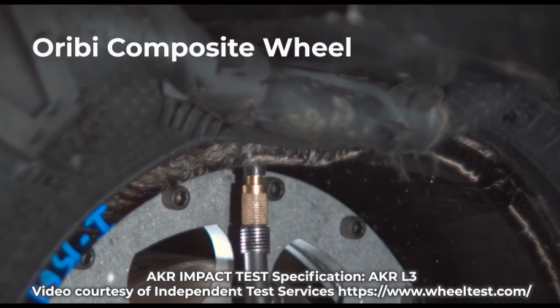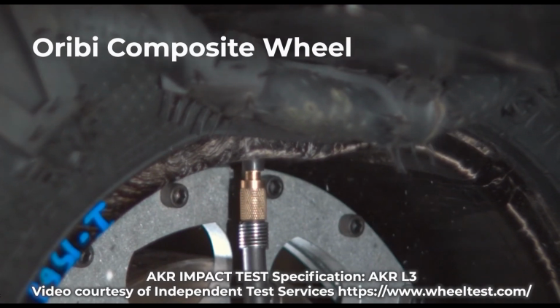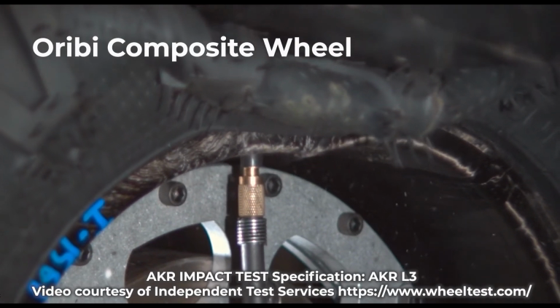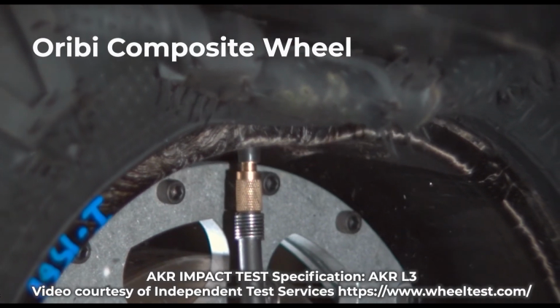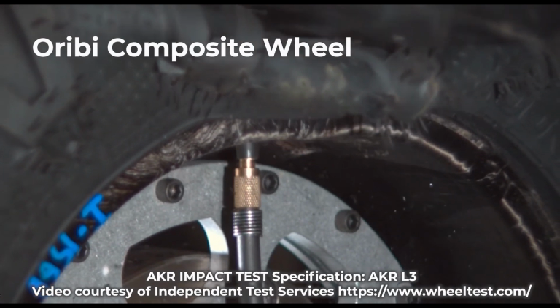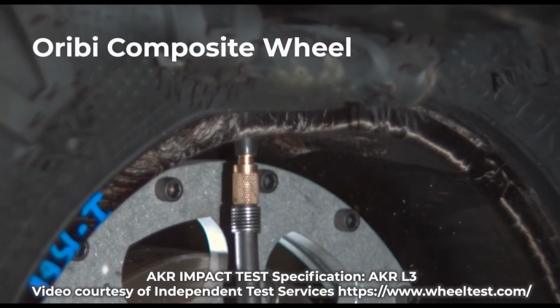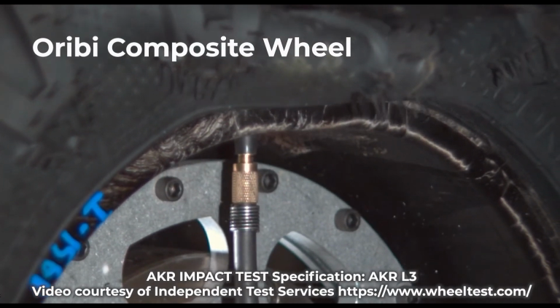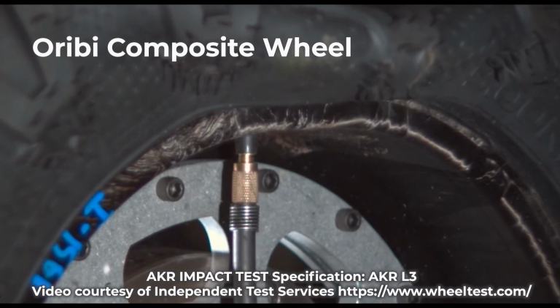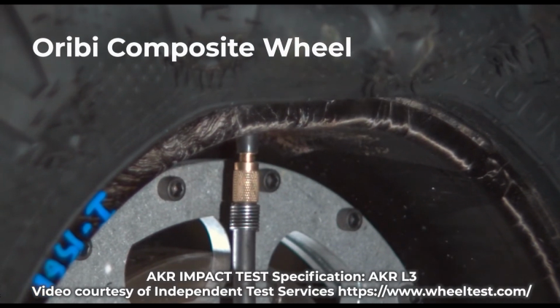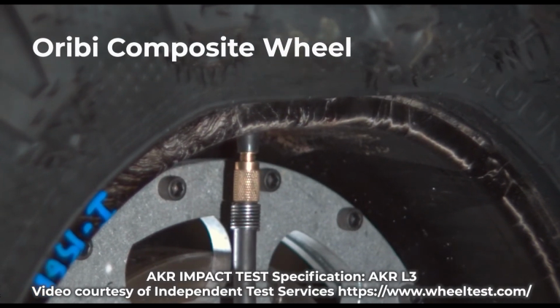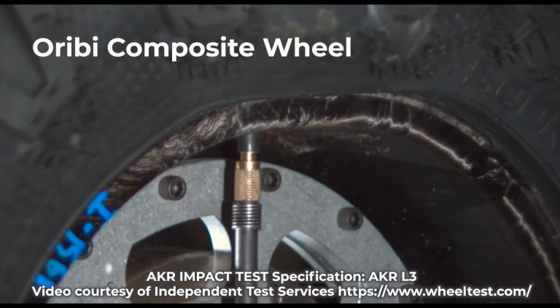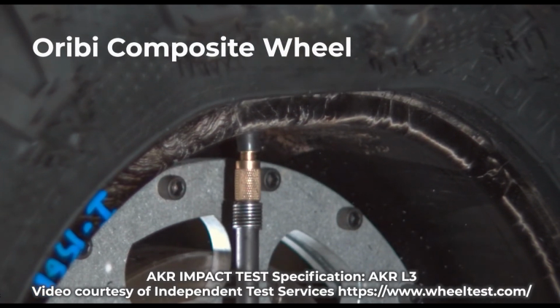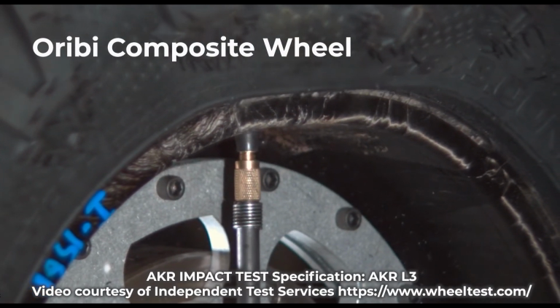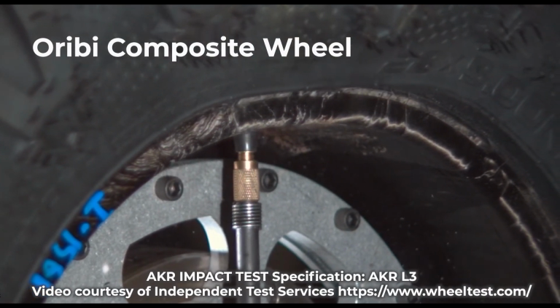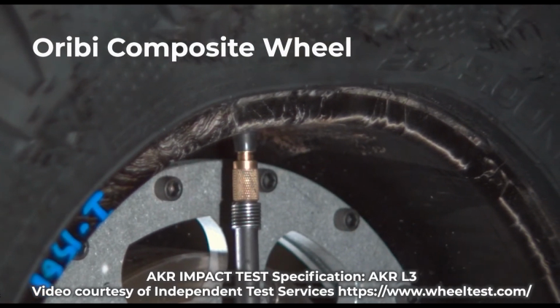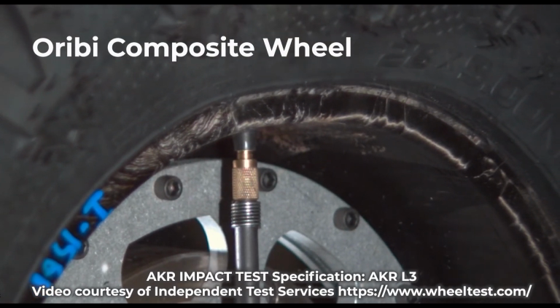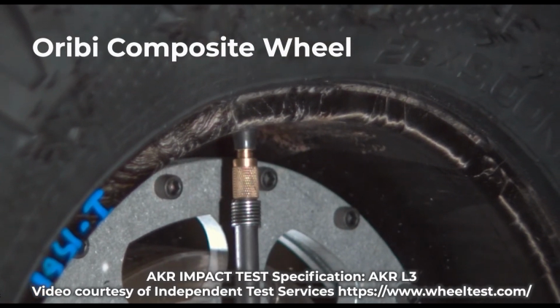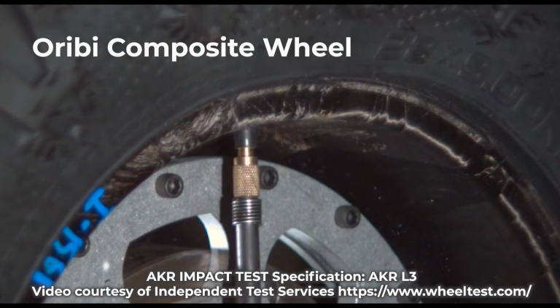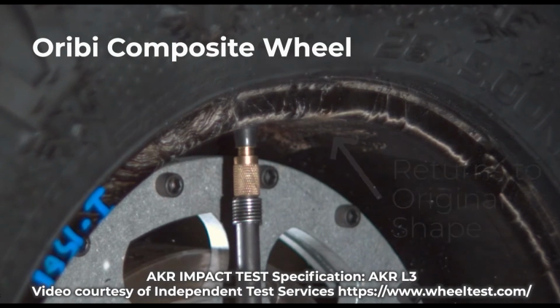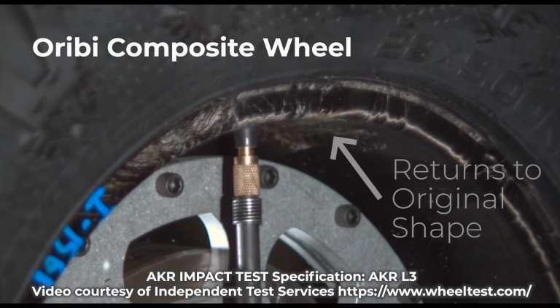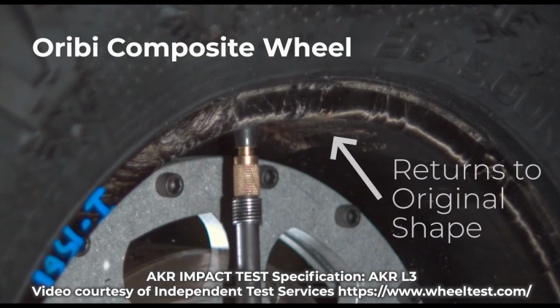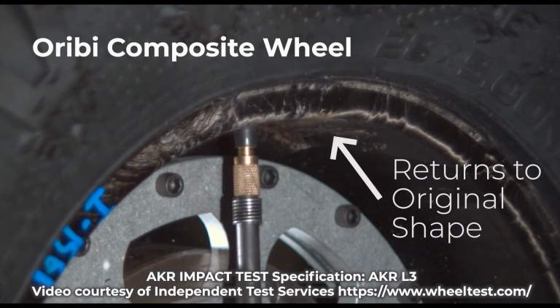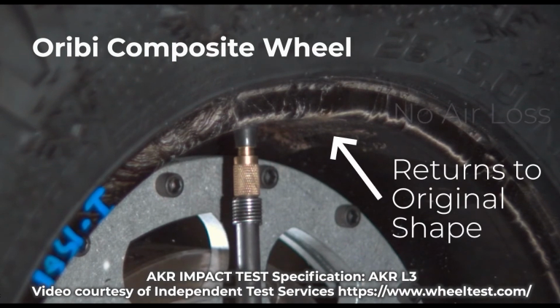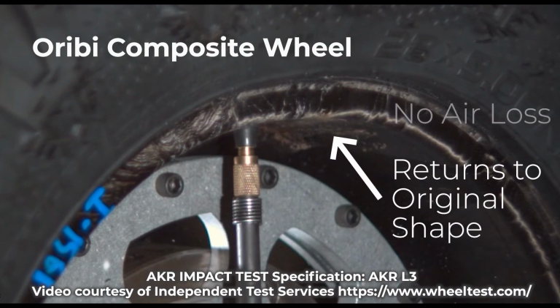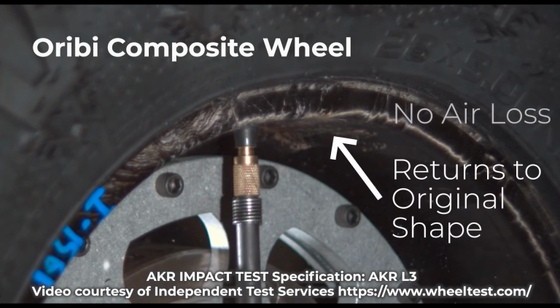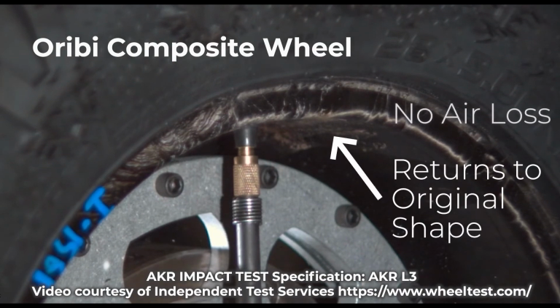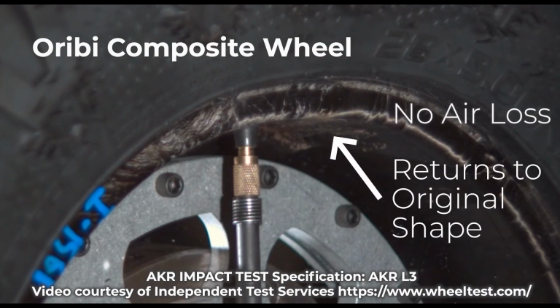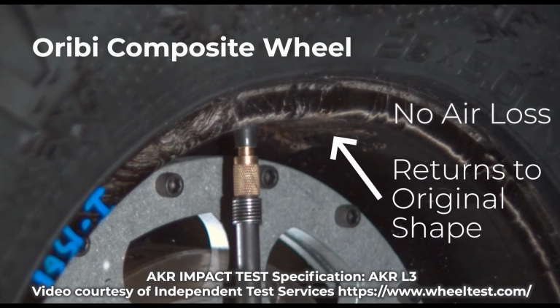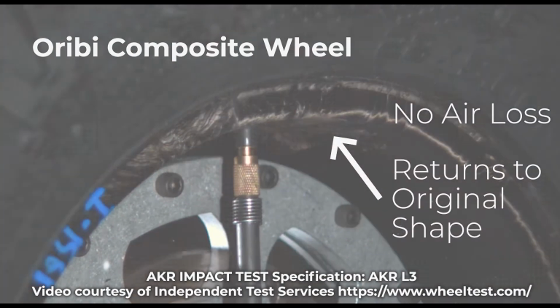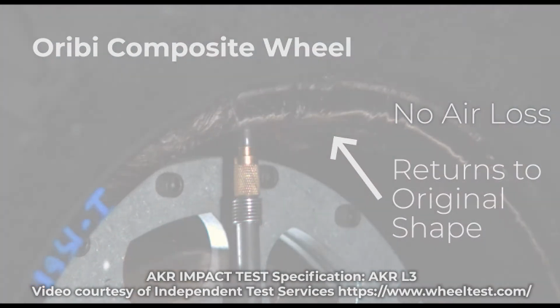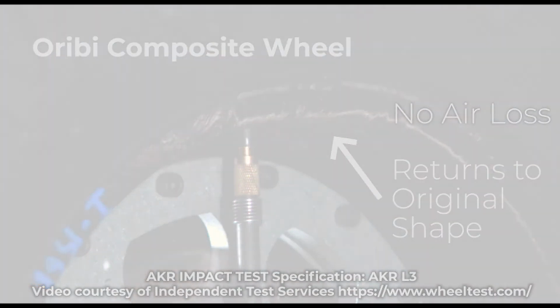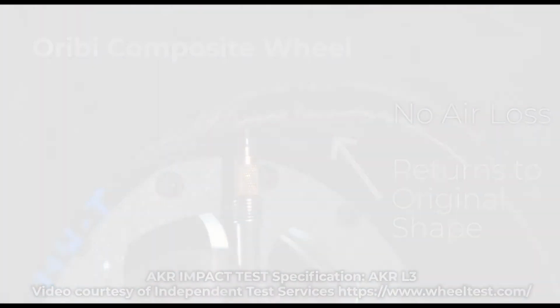The Orbe composite wheel took the impact and rebounded to its original shape, with no loss of air, and passed the test.